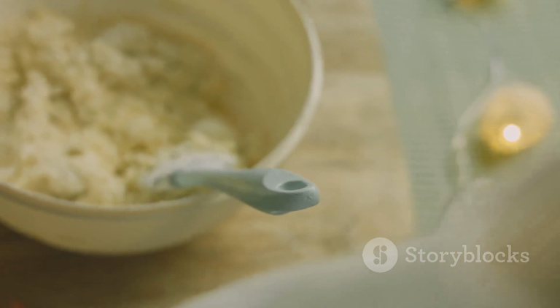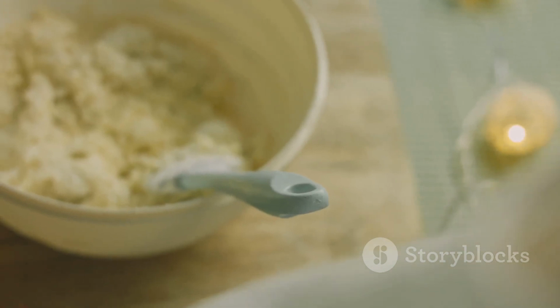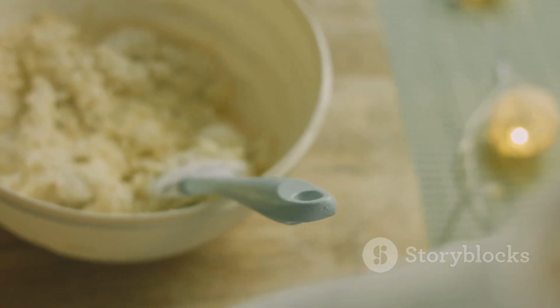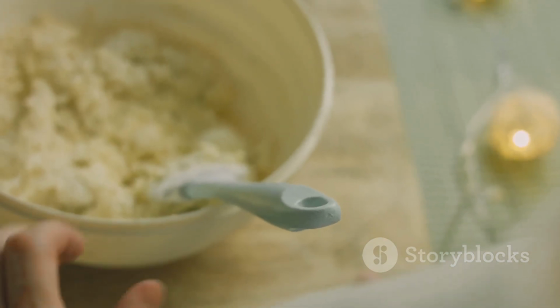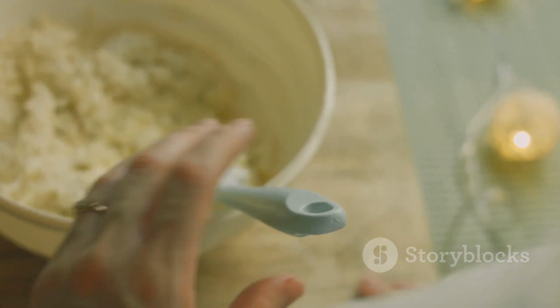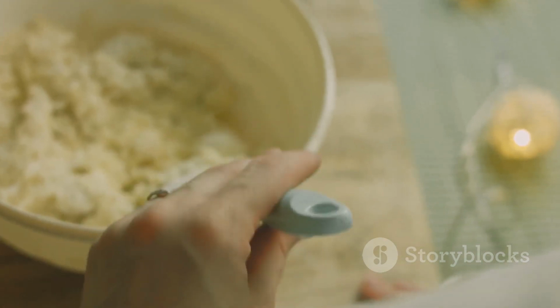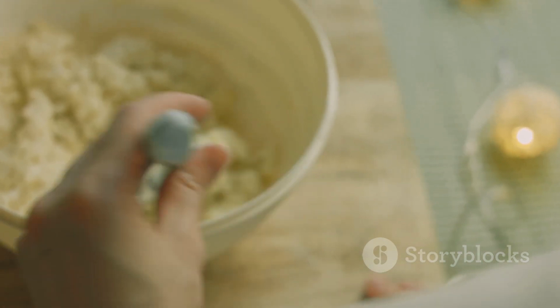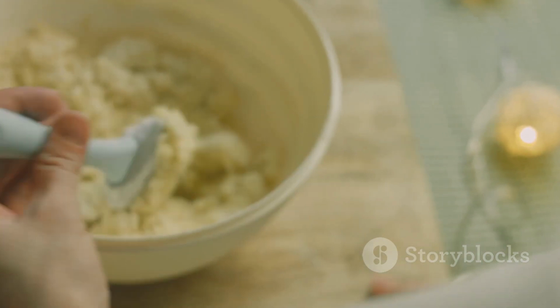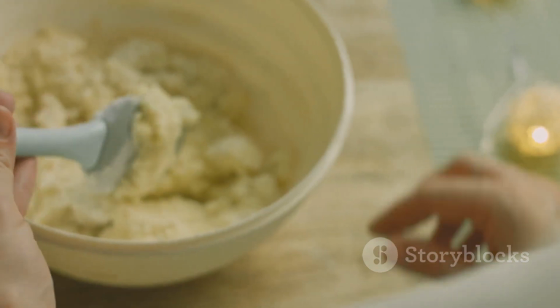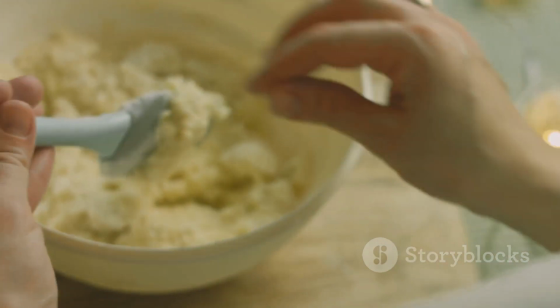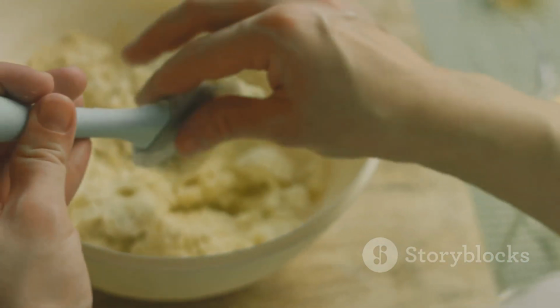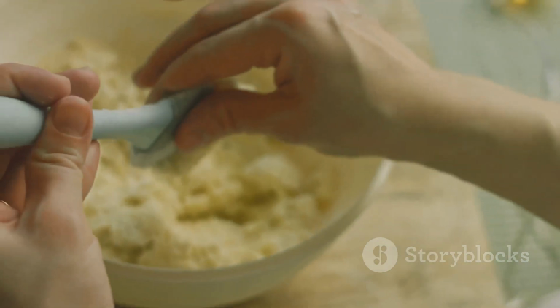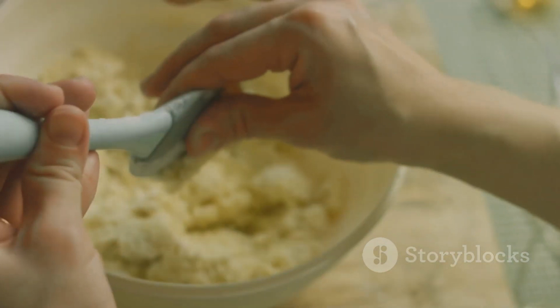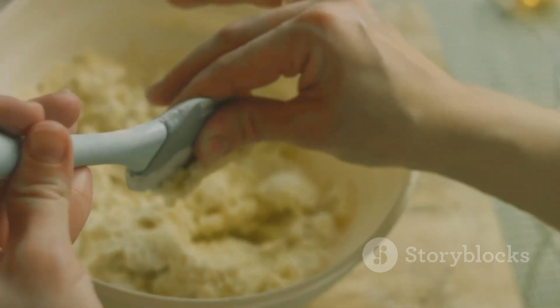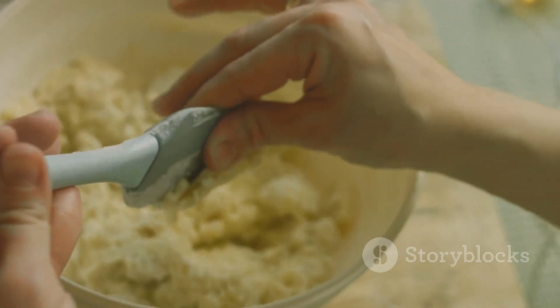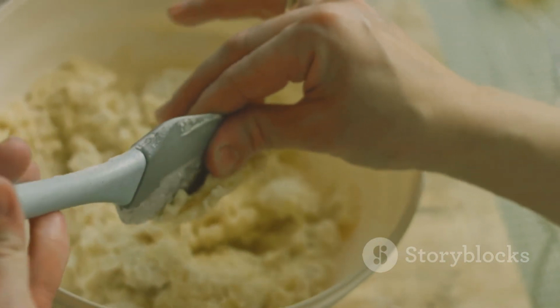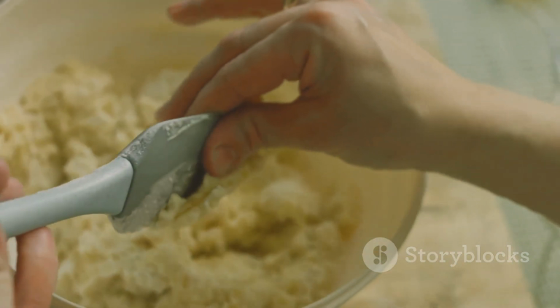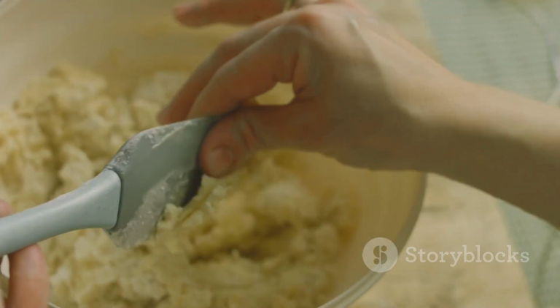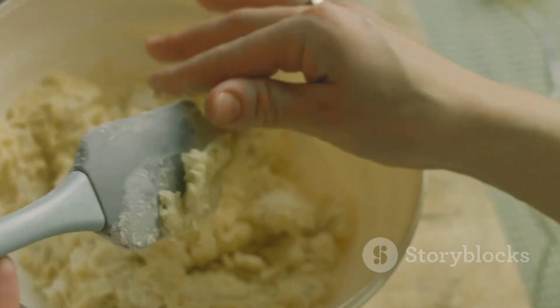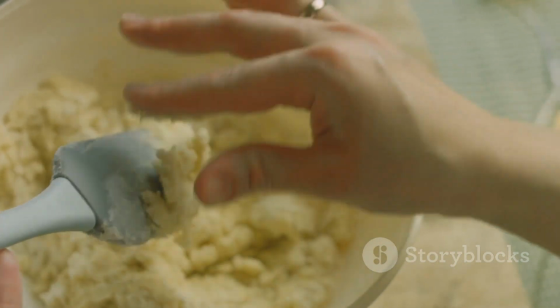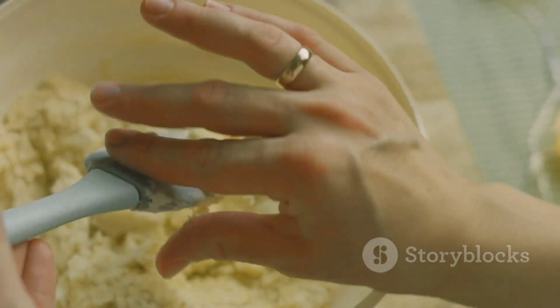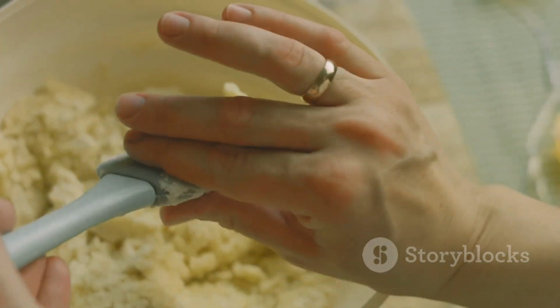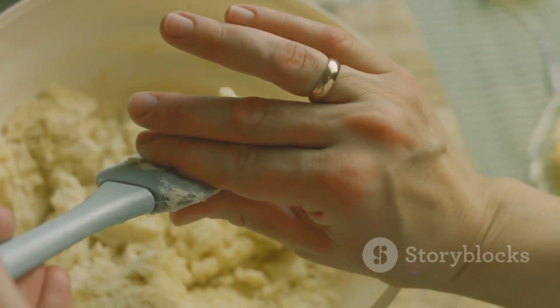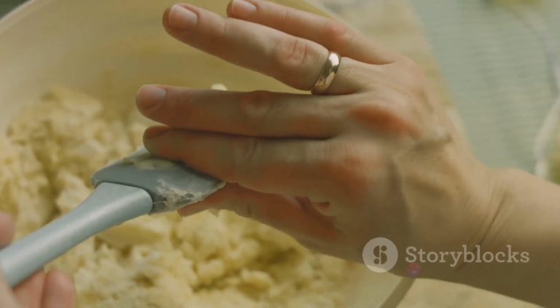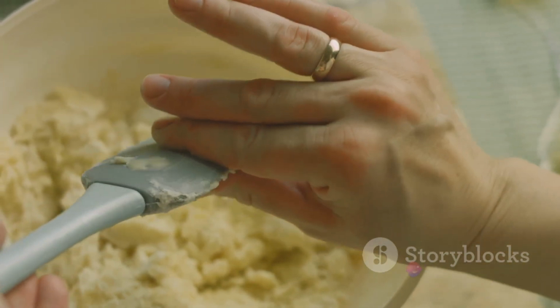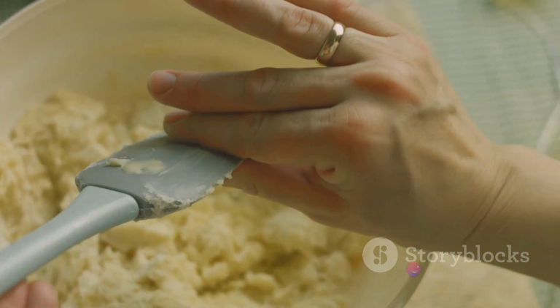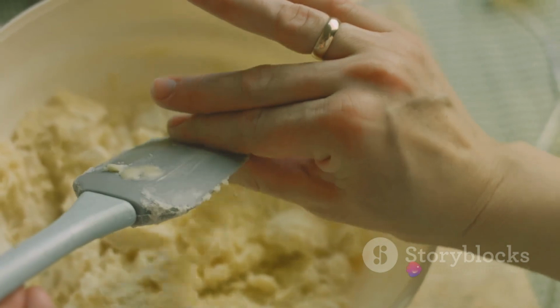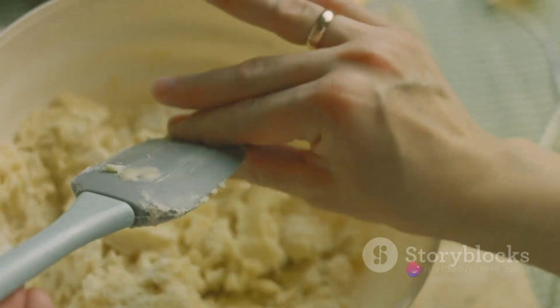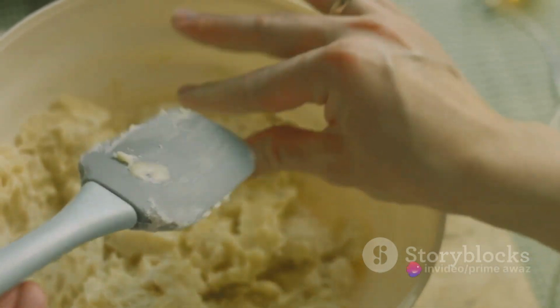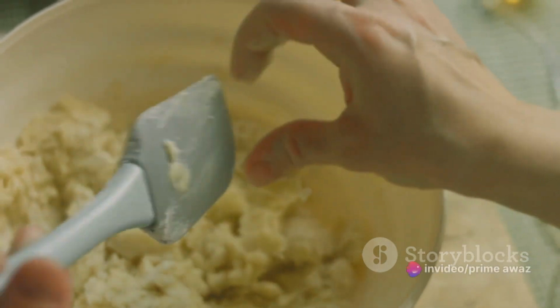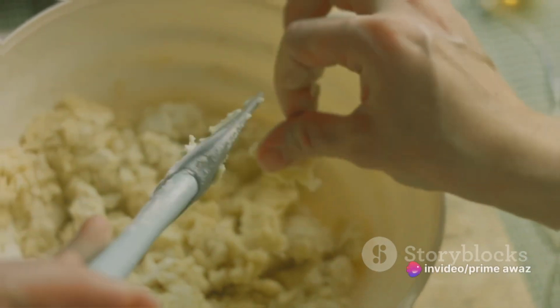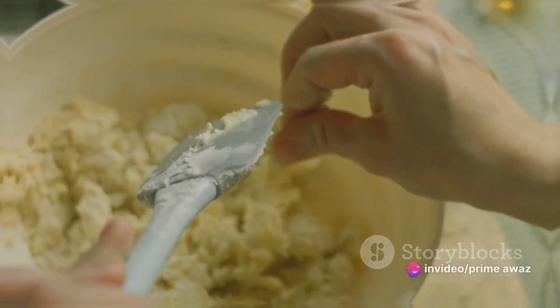And voila, your angel food cake mix is ready for the oven. Anticipate a fluffy, light, and divinely tasty outcome.